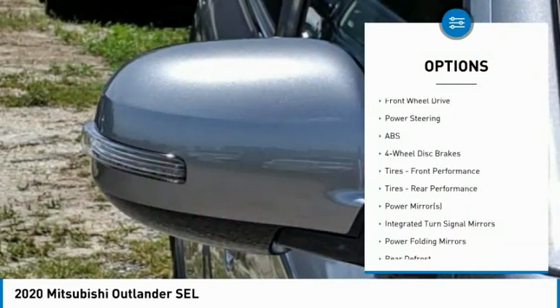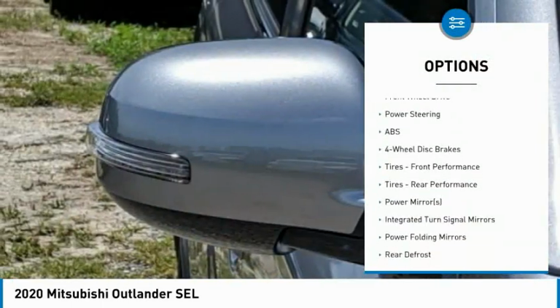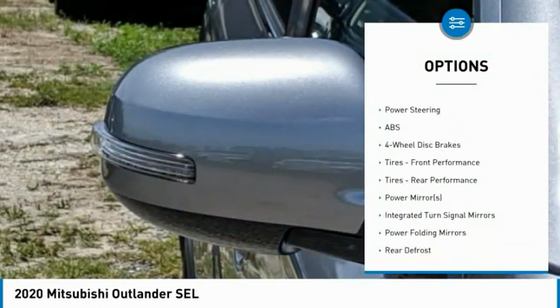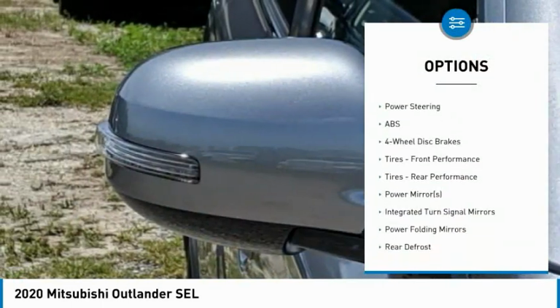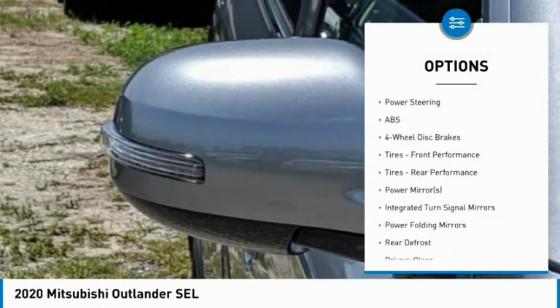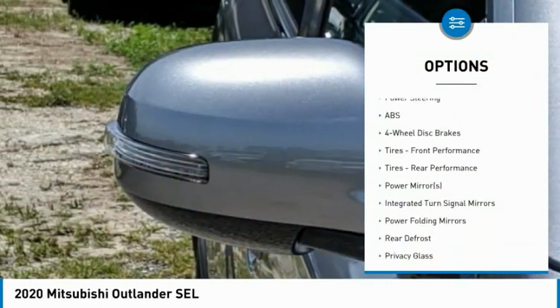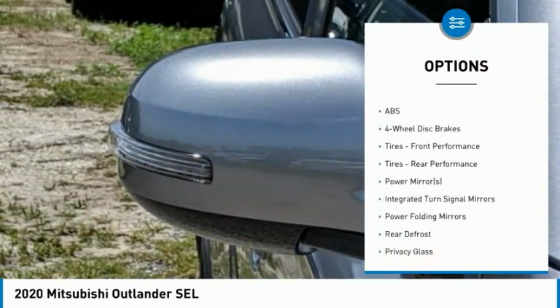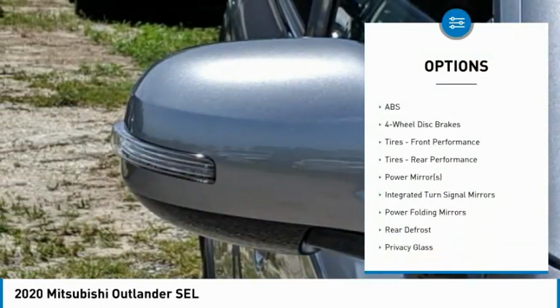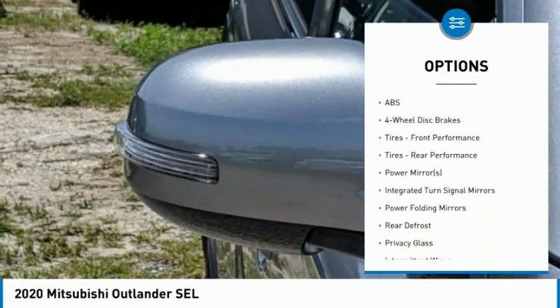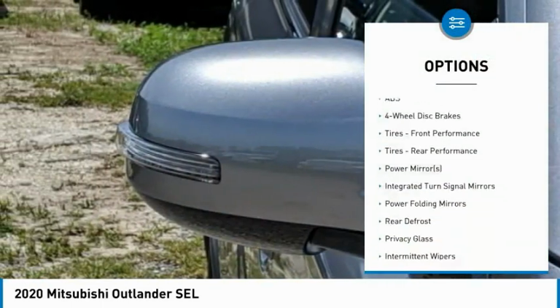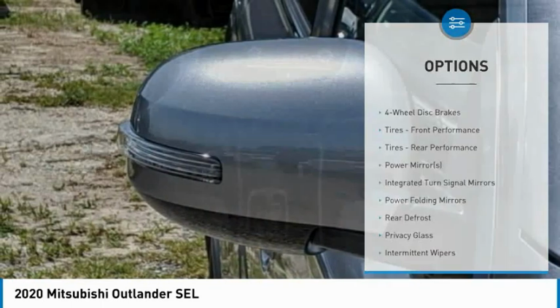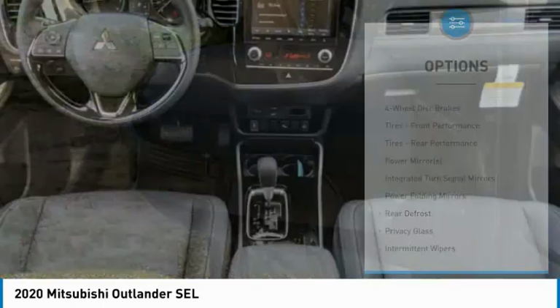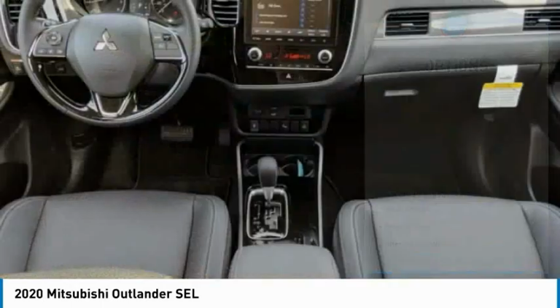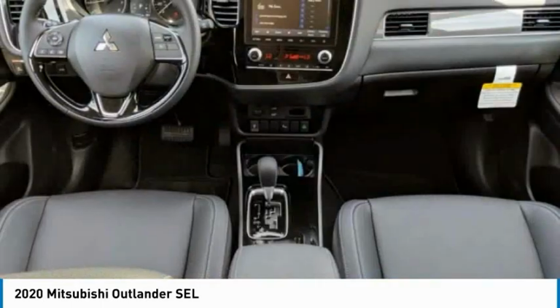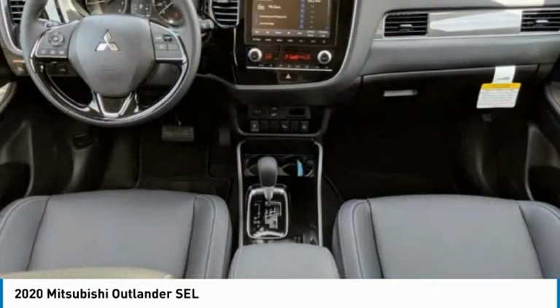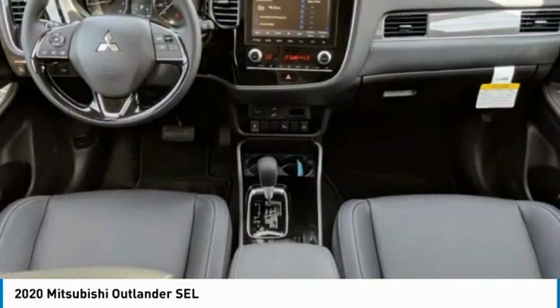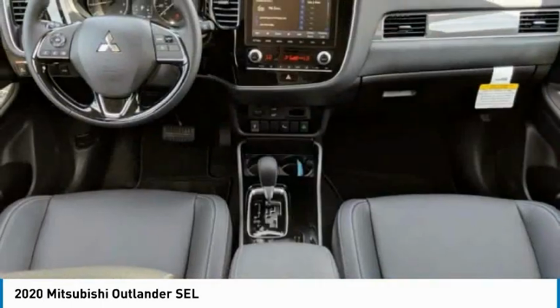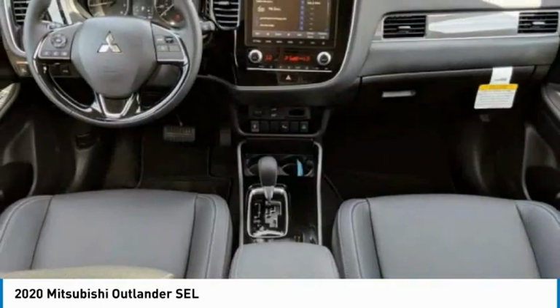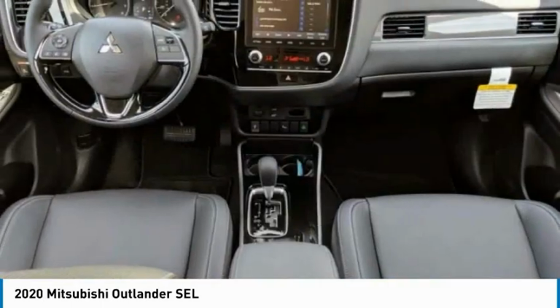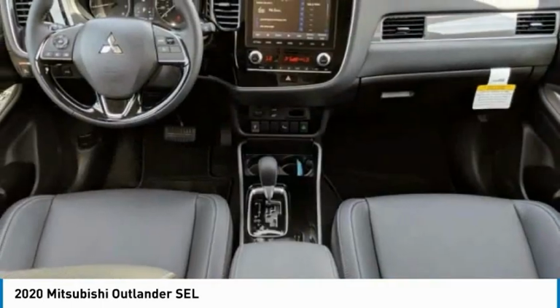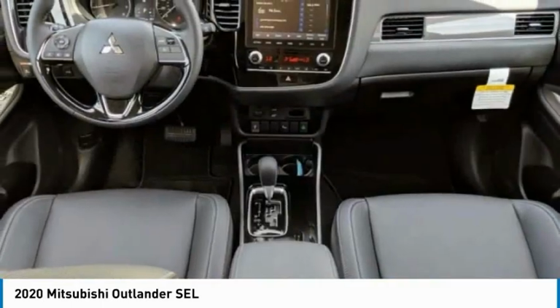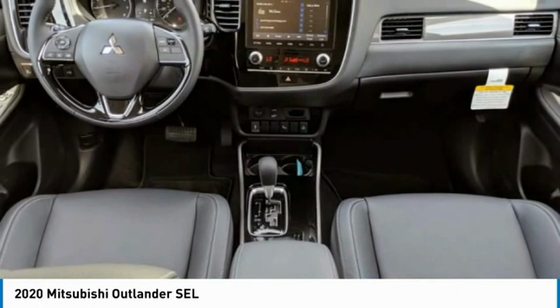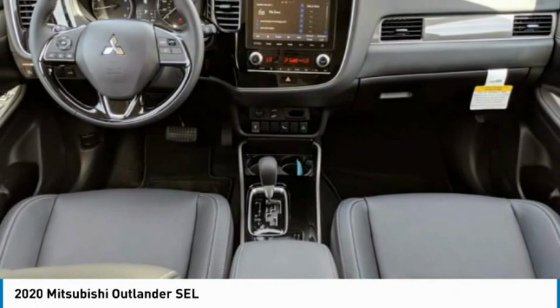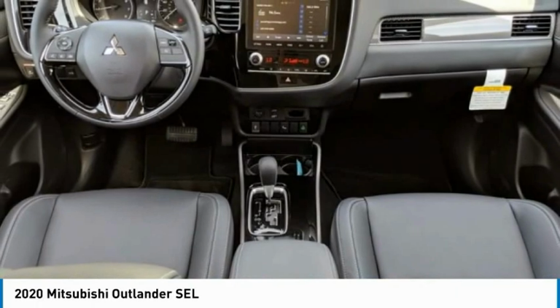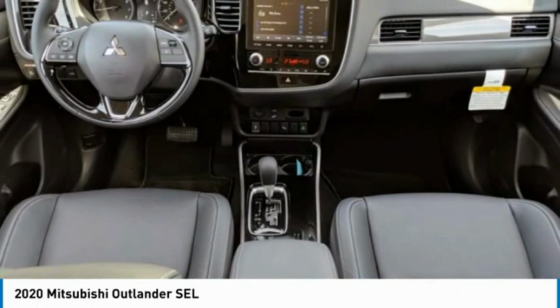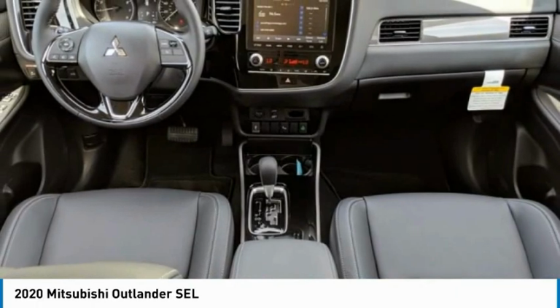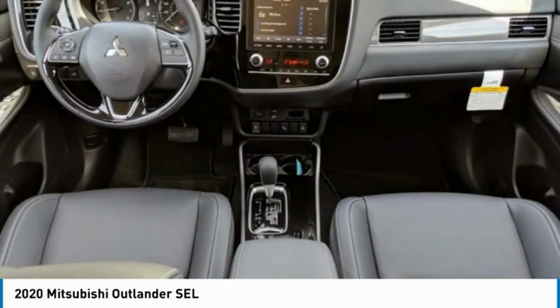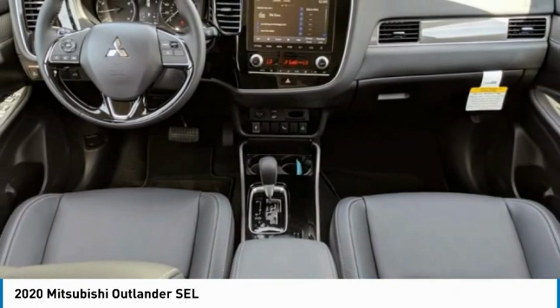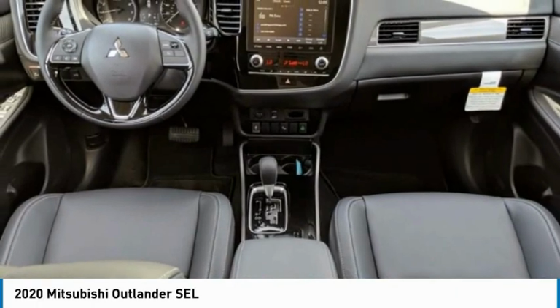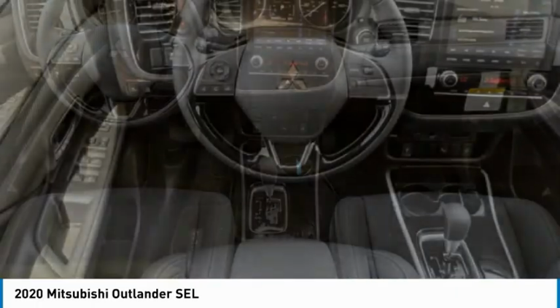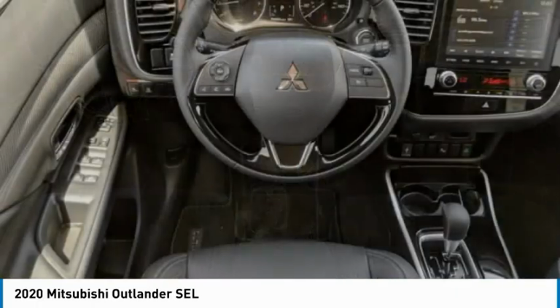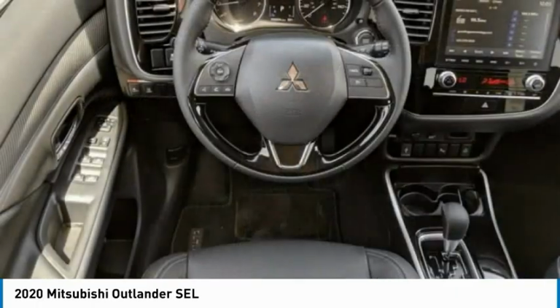Traction control, stability control, daytime running lights, engine immobilizer.